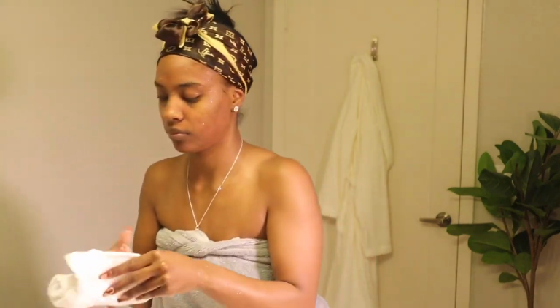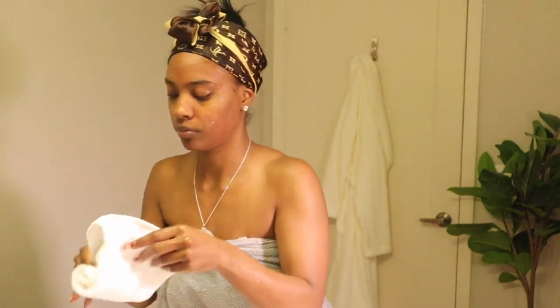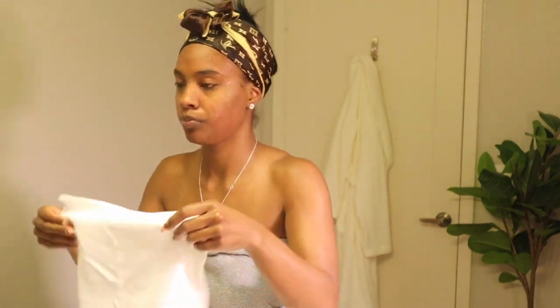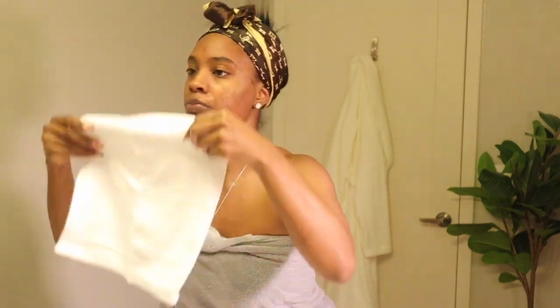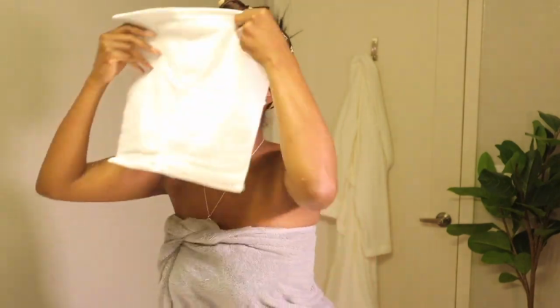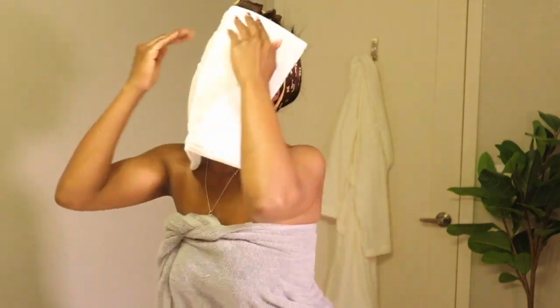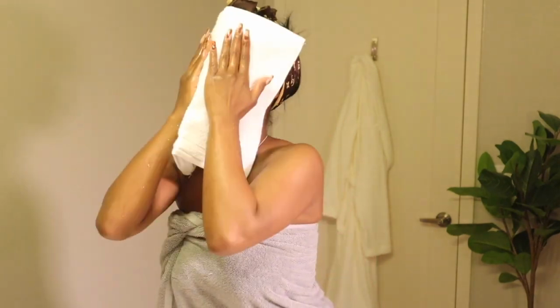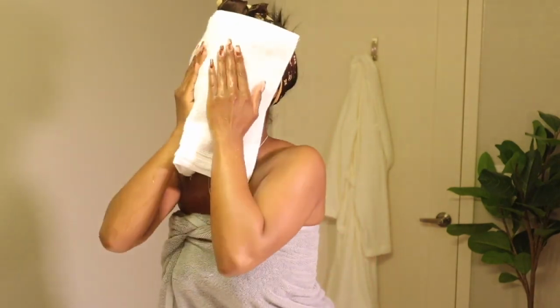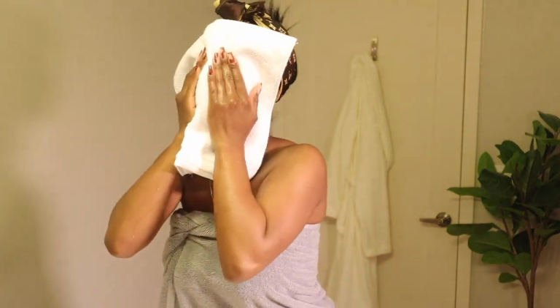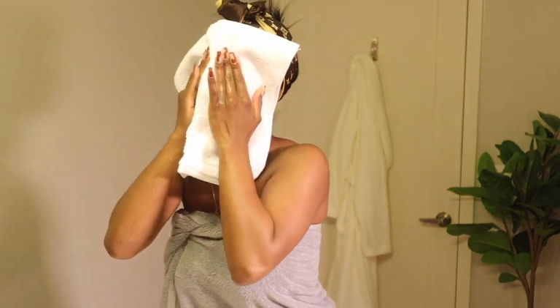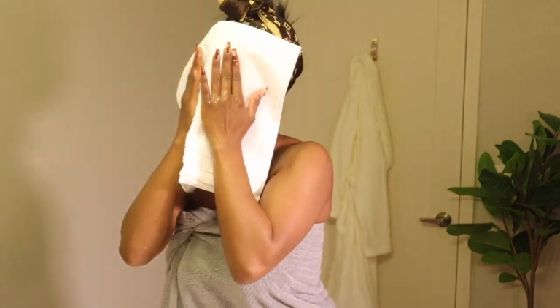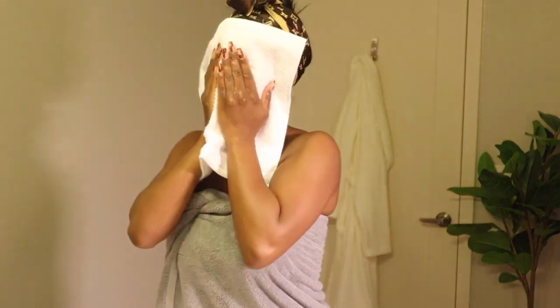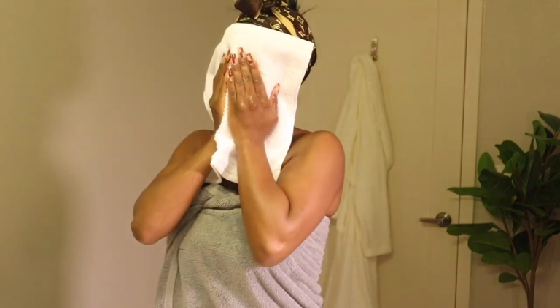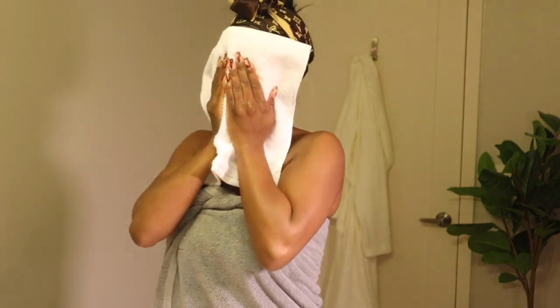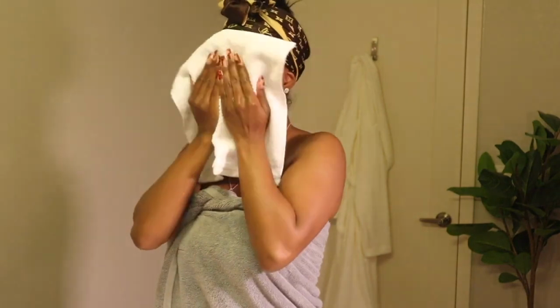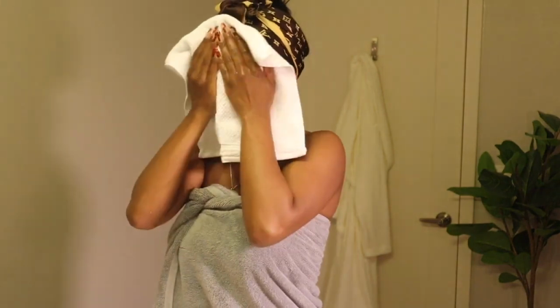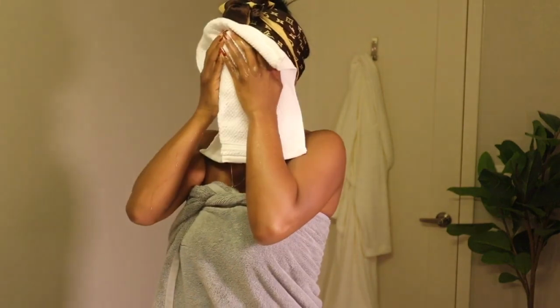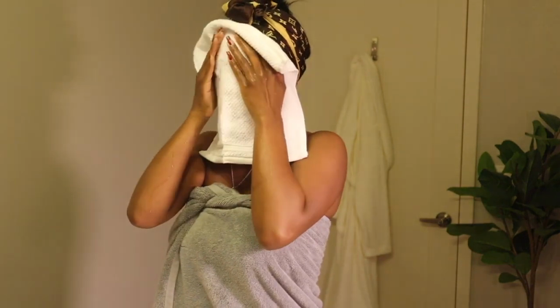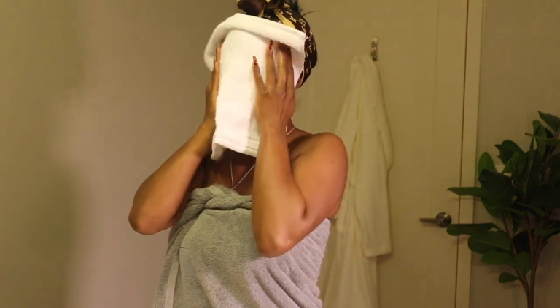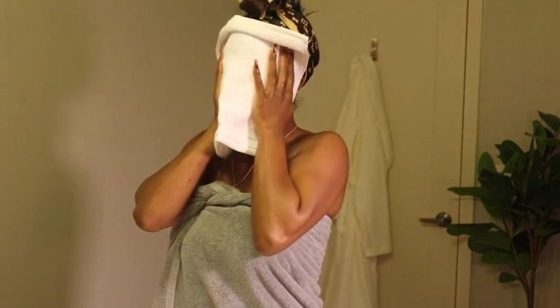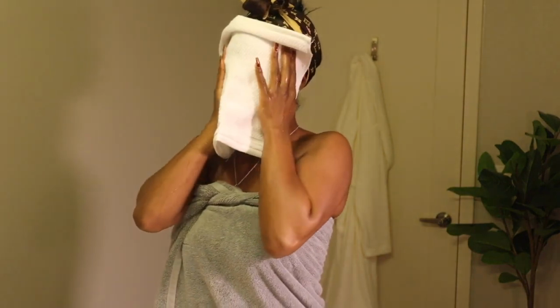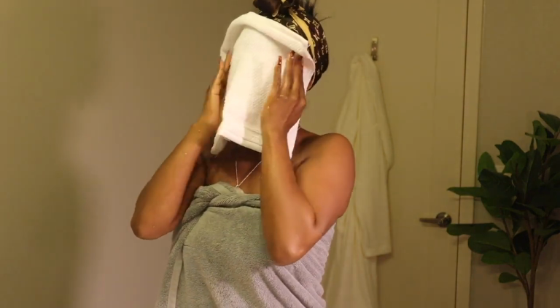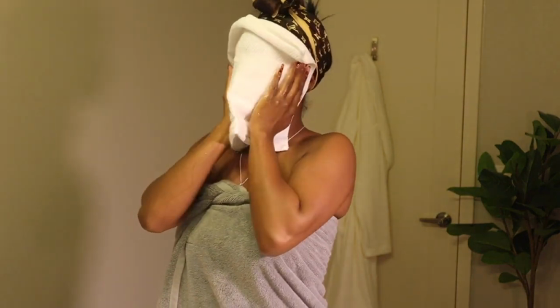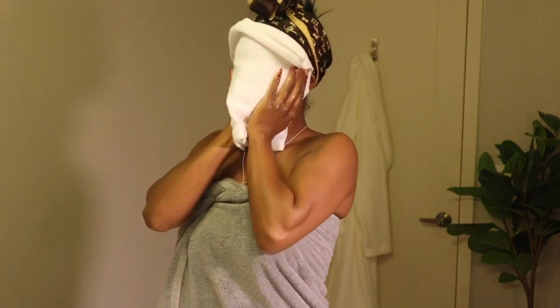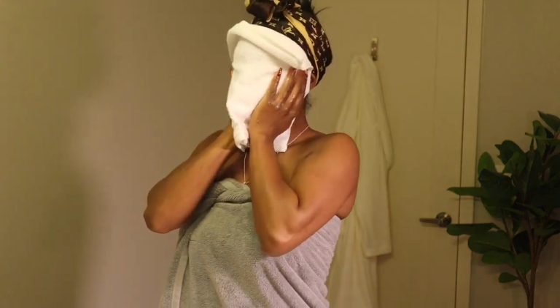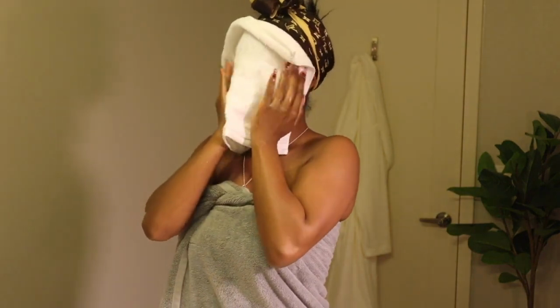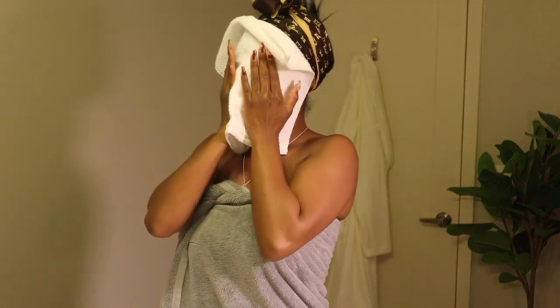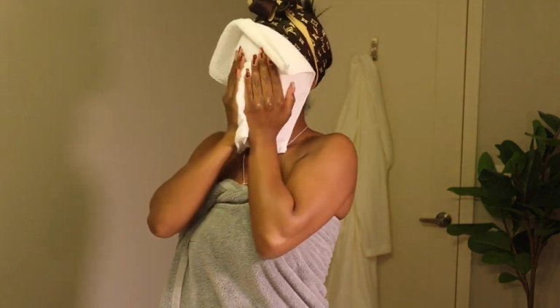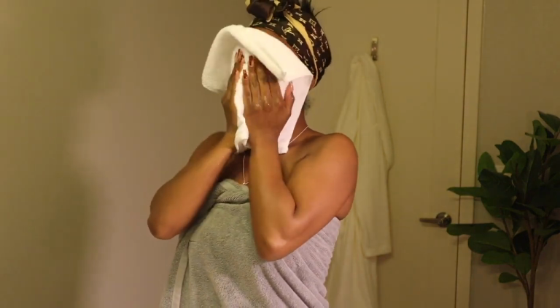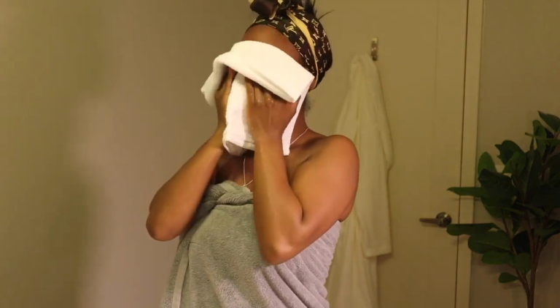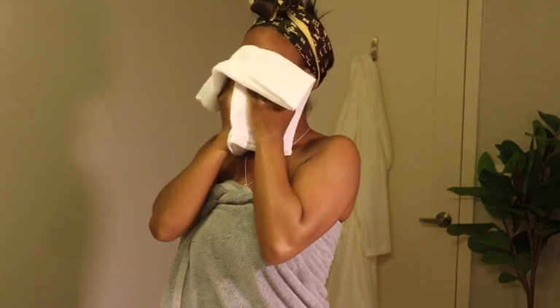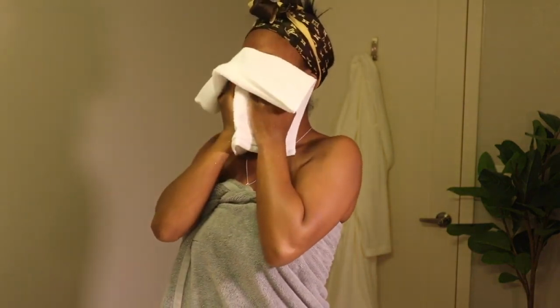Make sure you pat dry your face — don't just rub your towel all over it, because no, we don't do that. Pat dry, okay.